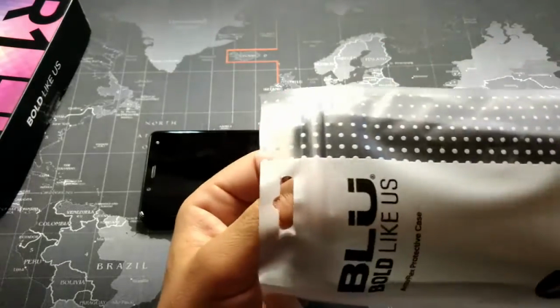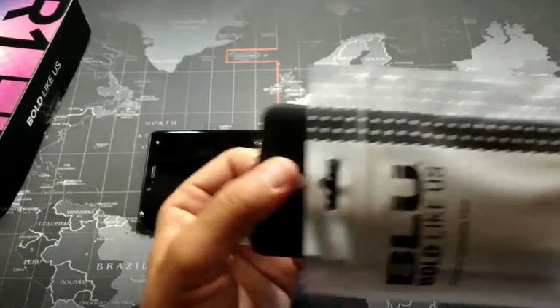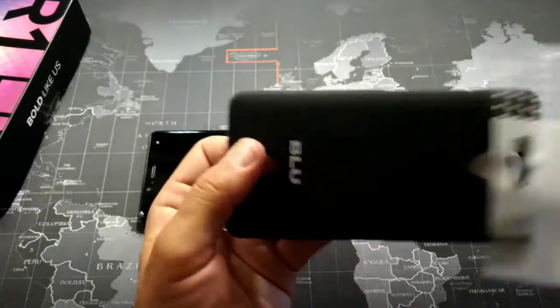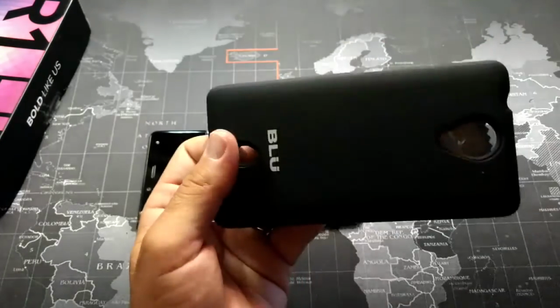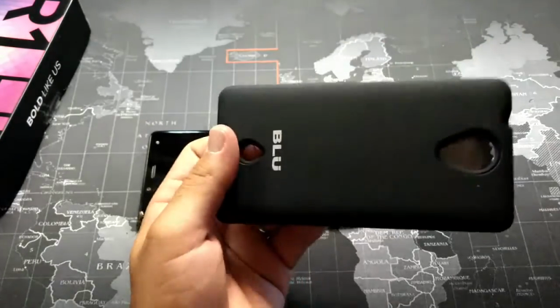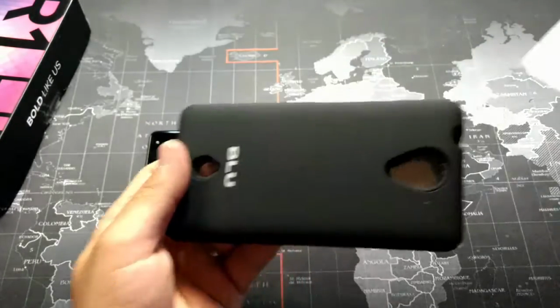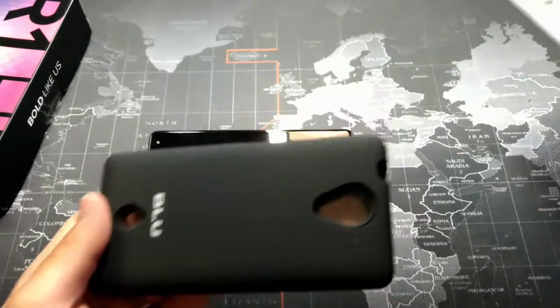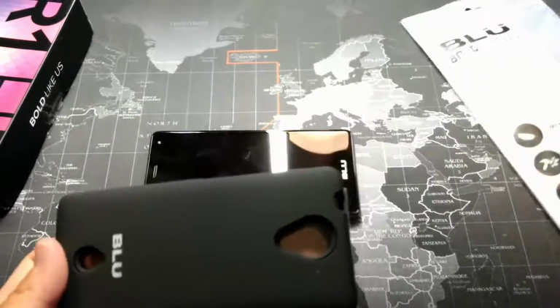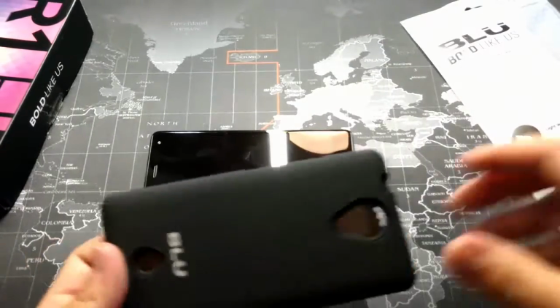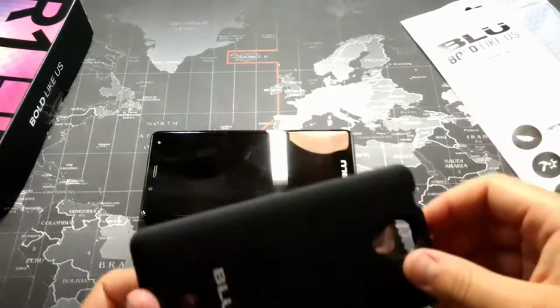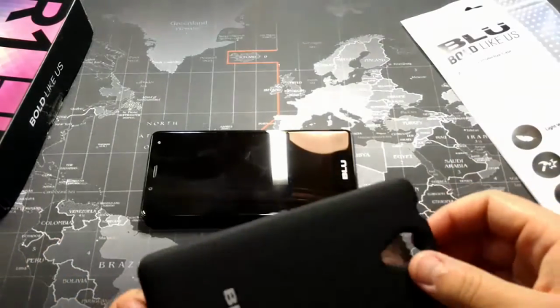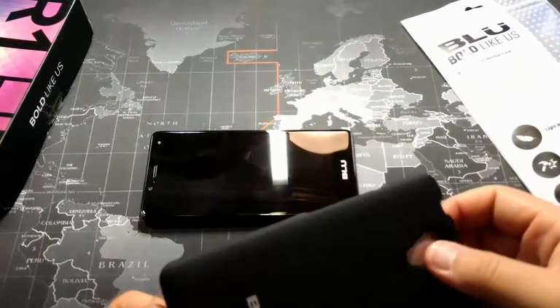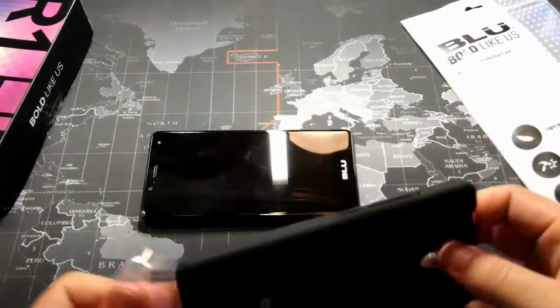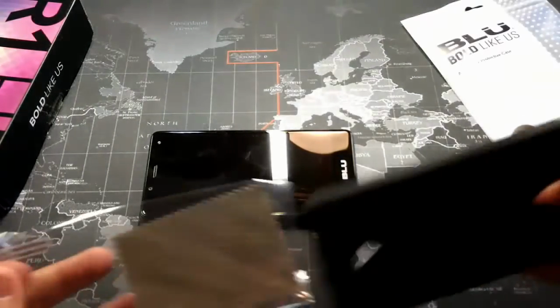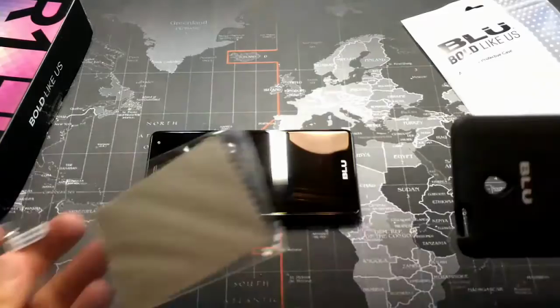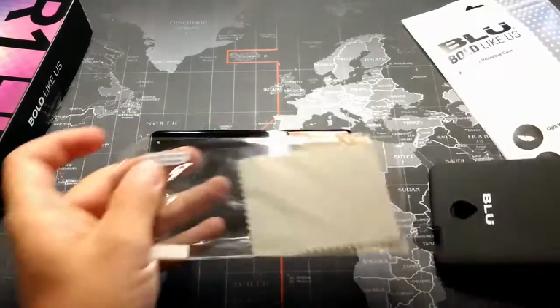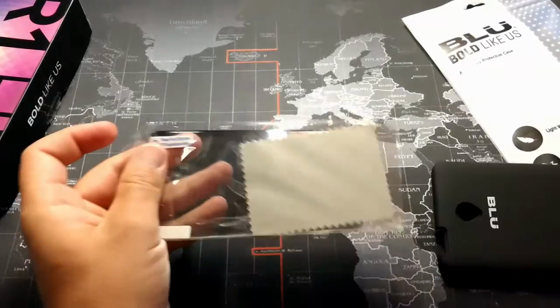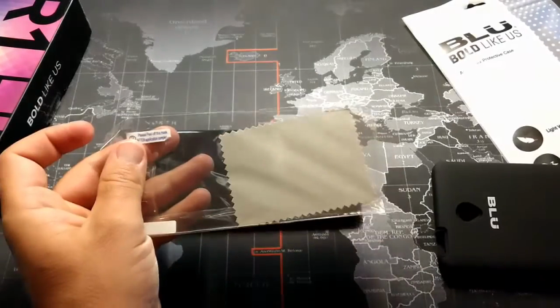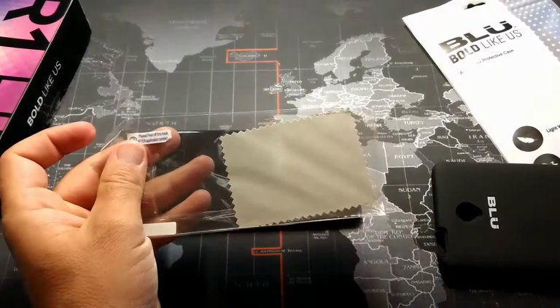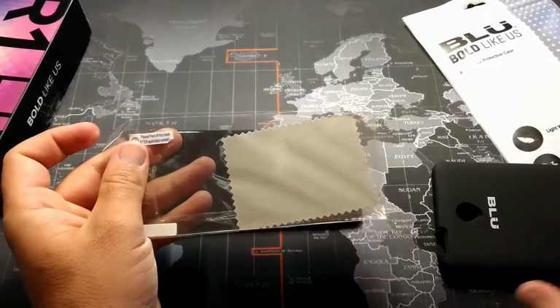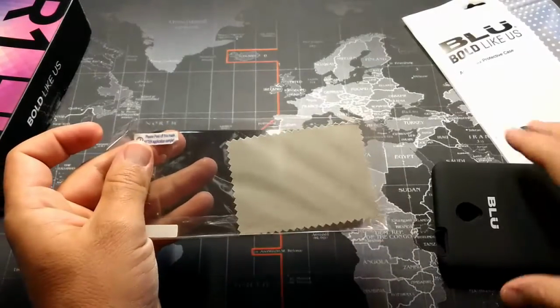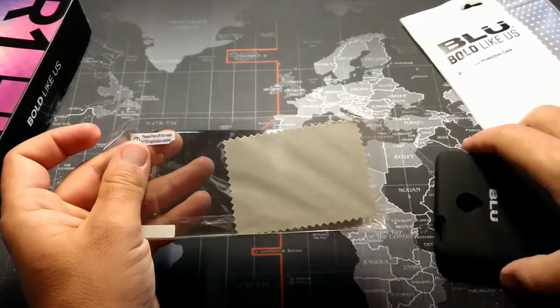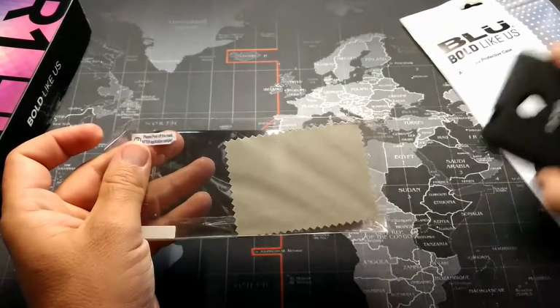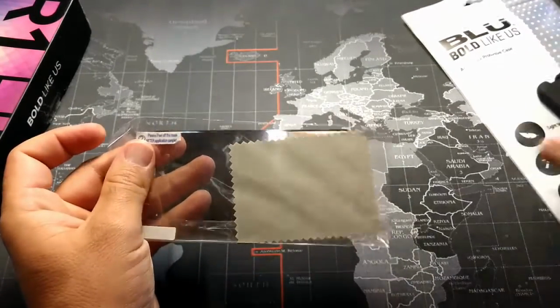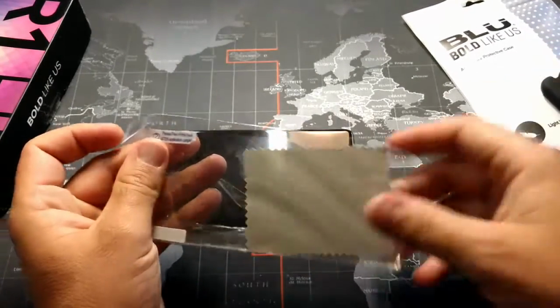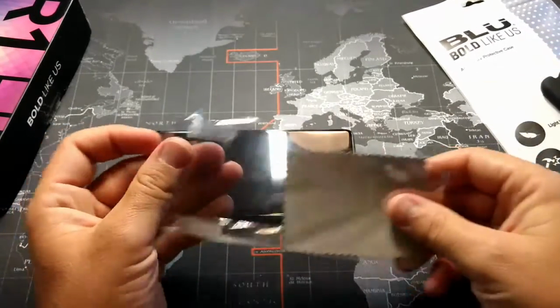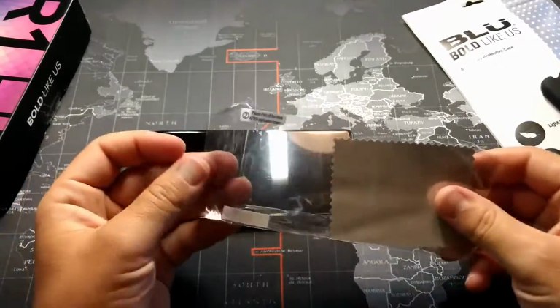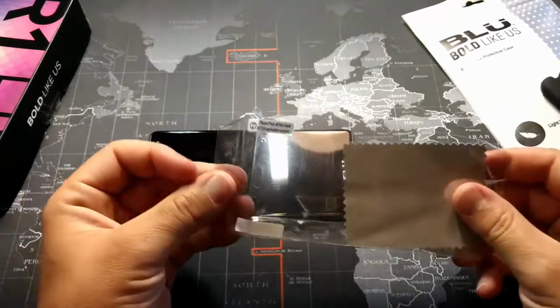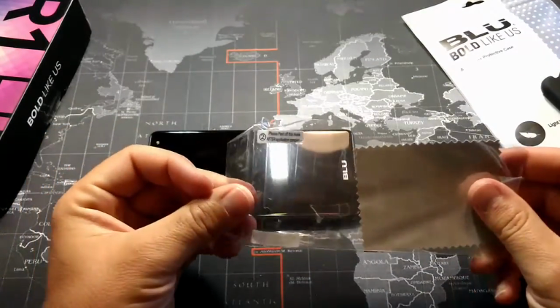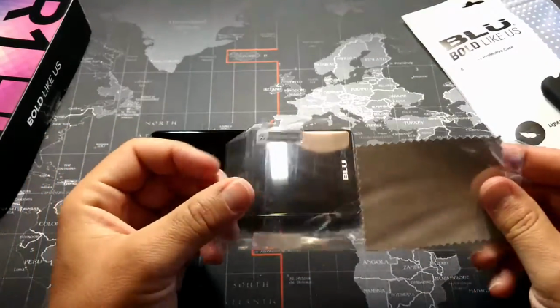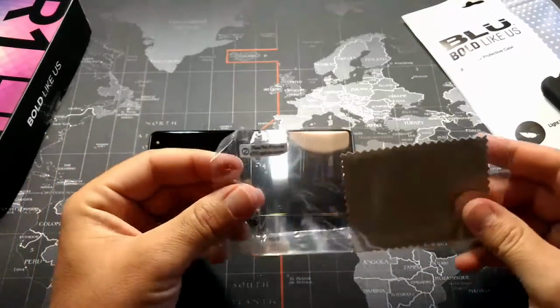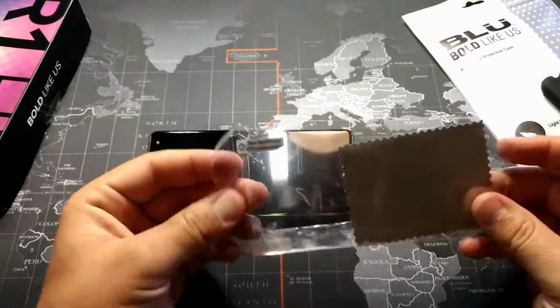We'll go ahead and speed this installation up — we'll see you in just a second.